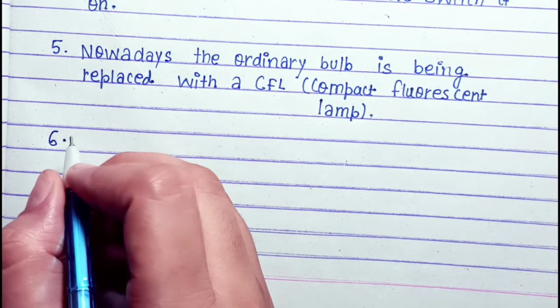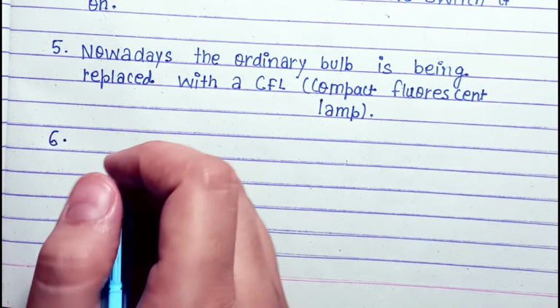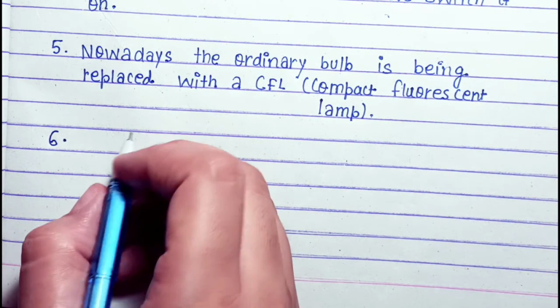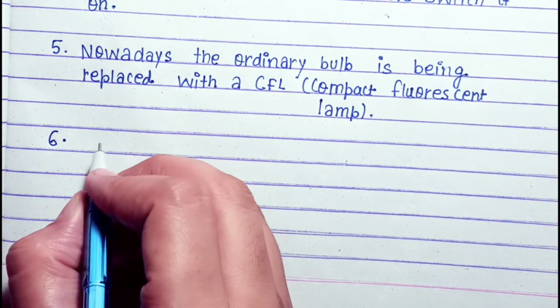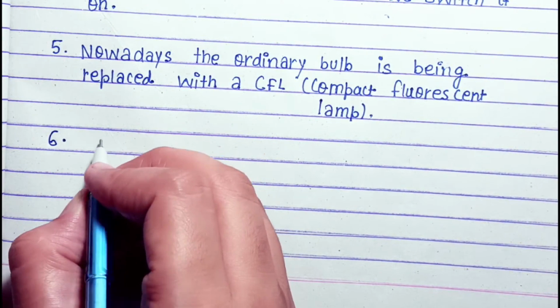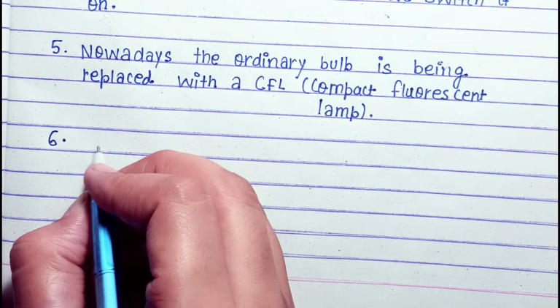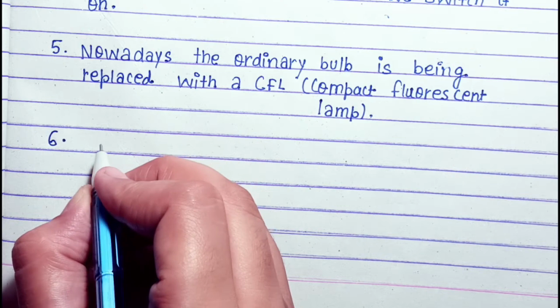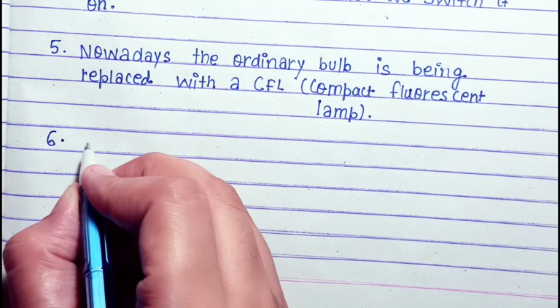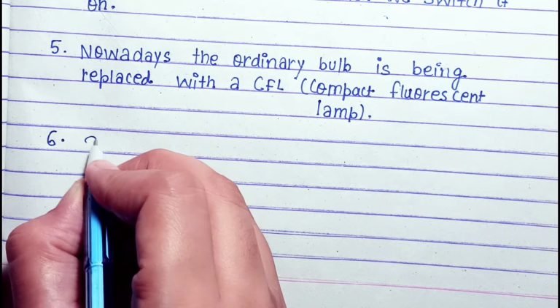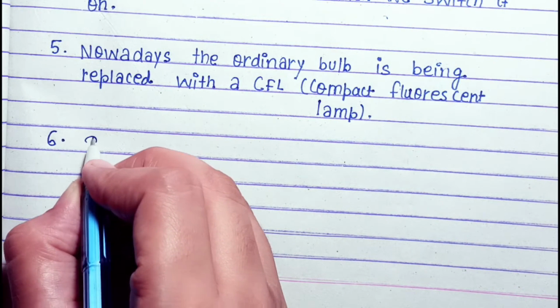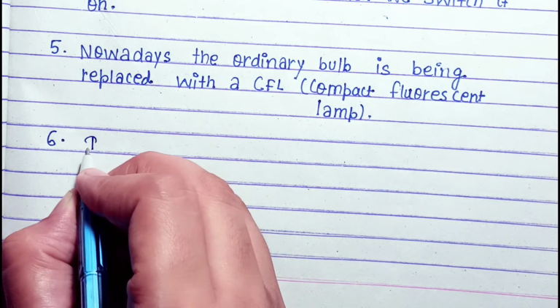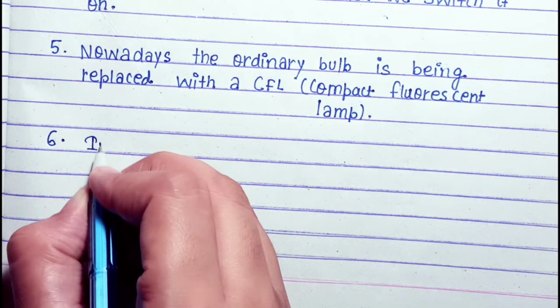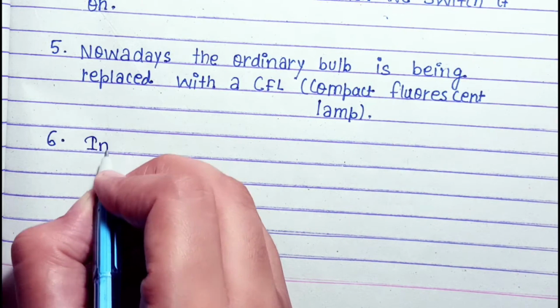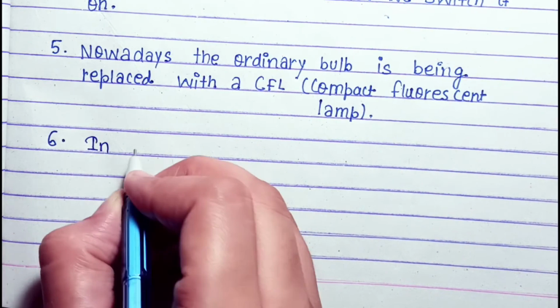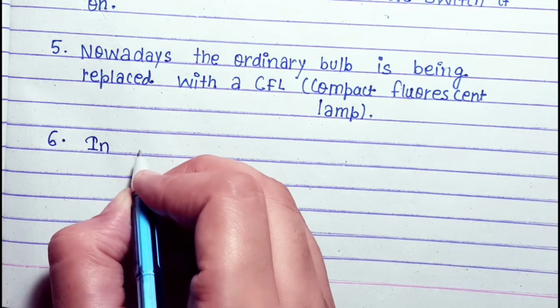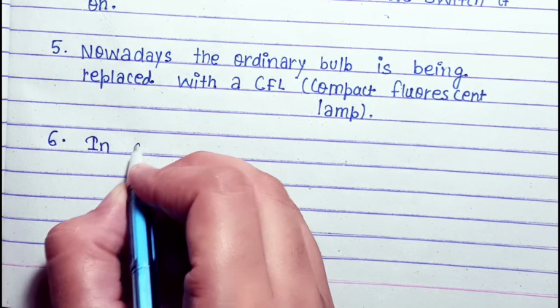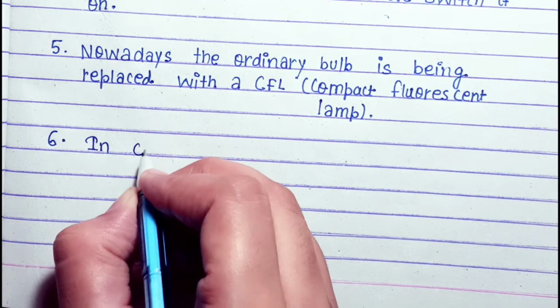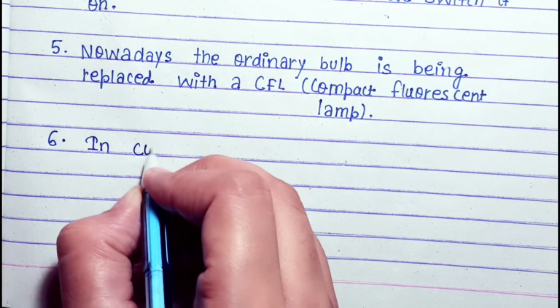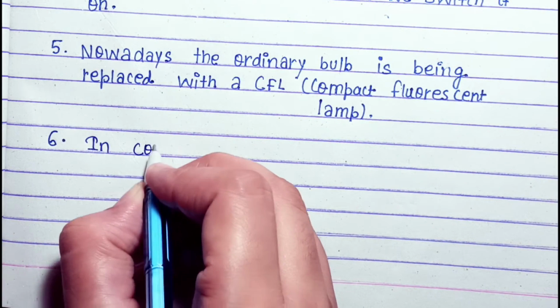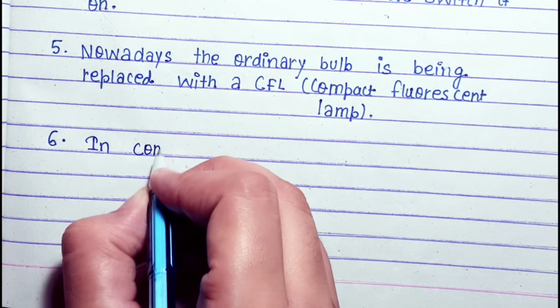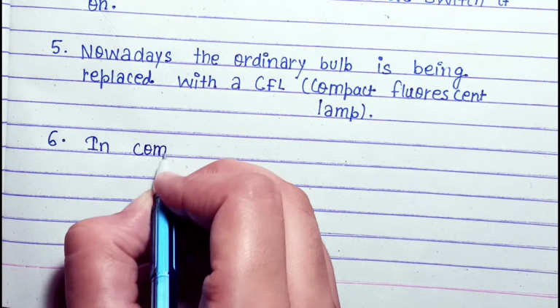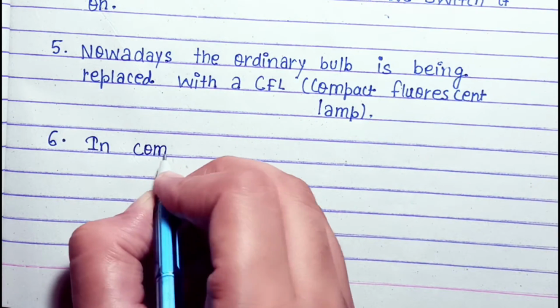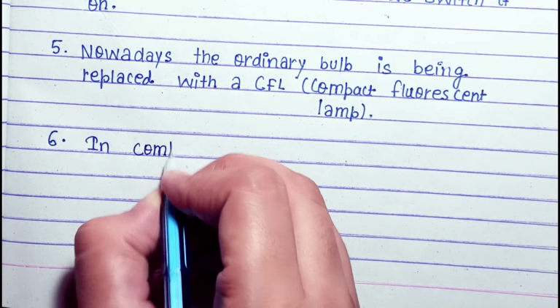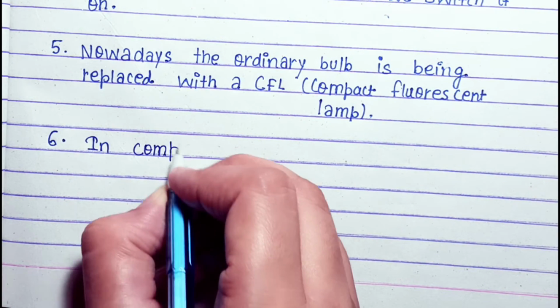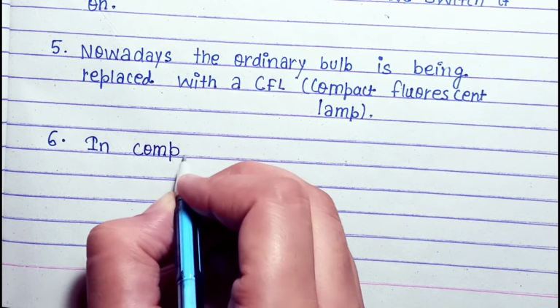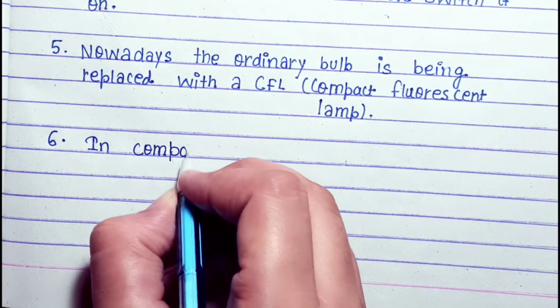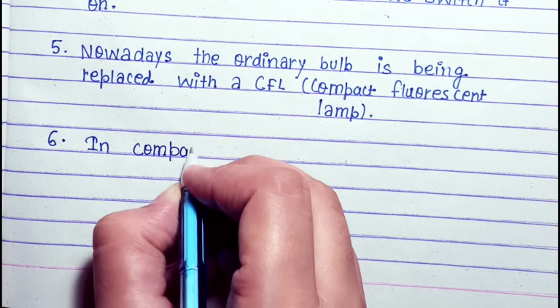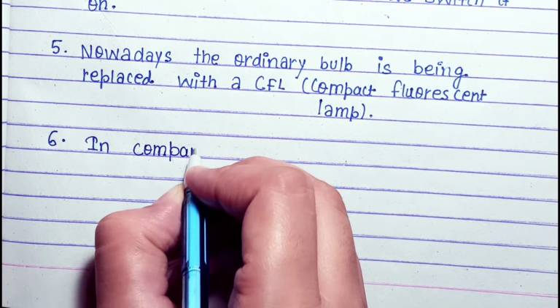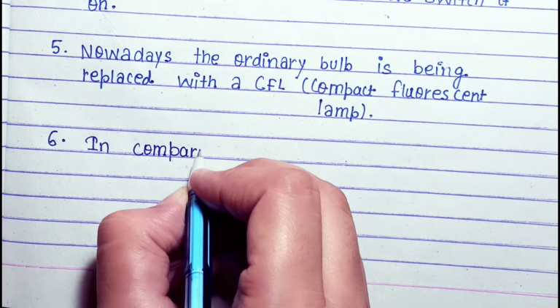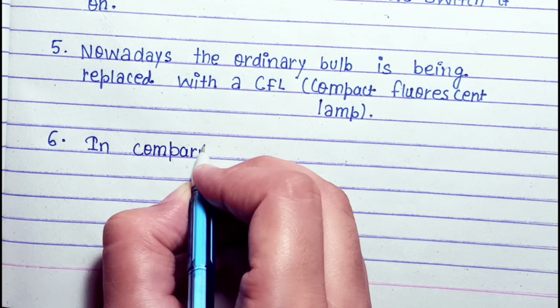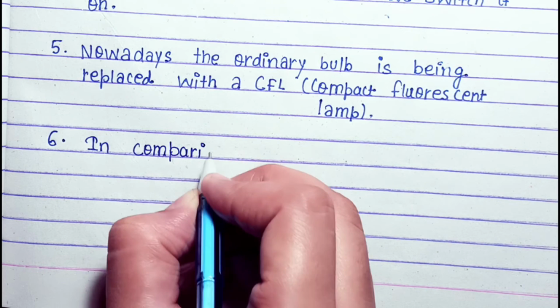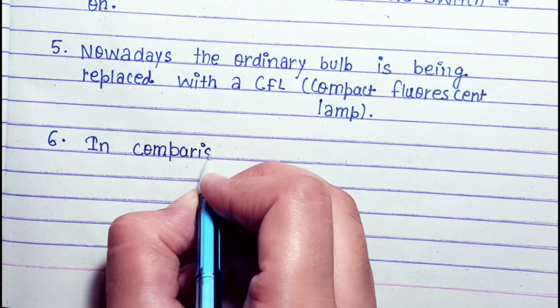Nowadays, the ordinary bulb is being replaced with a CFL — compact fluorescent lamp.